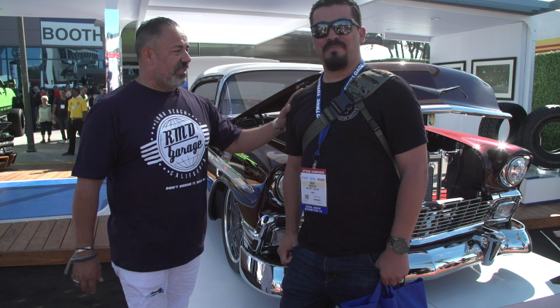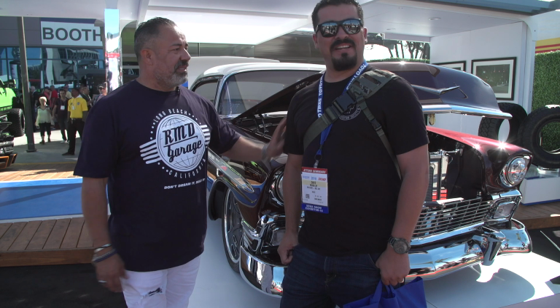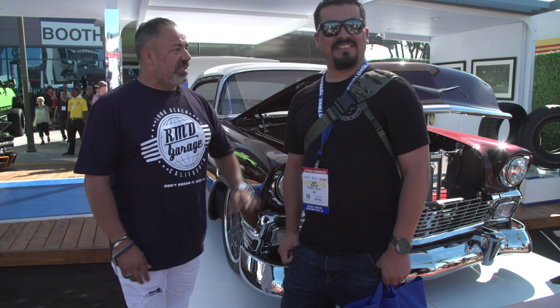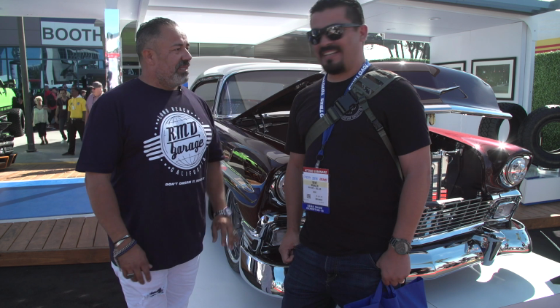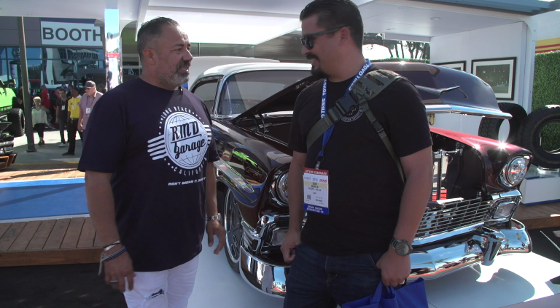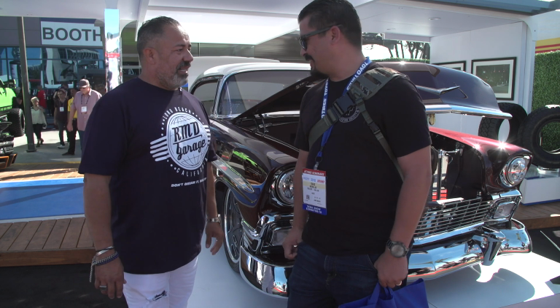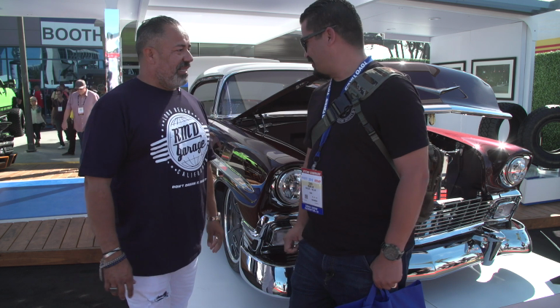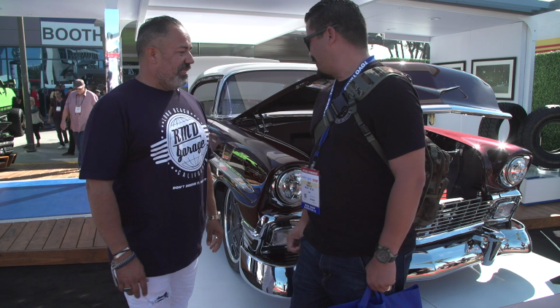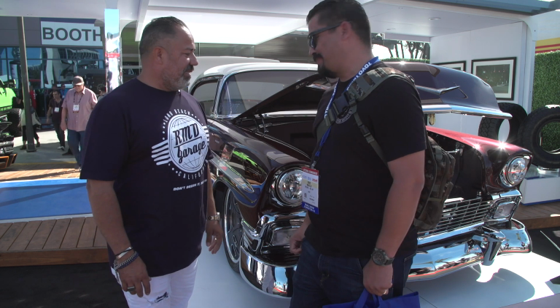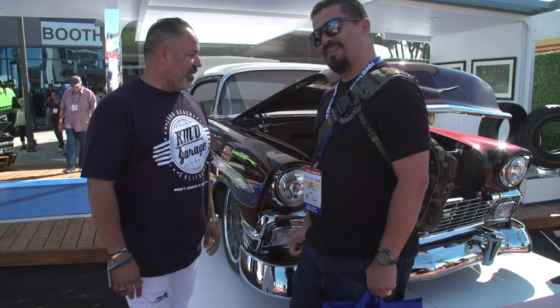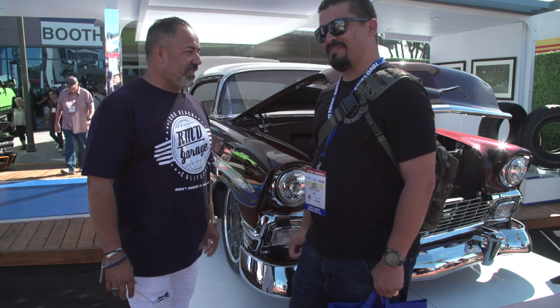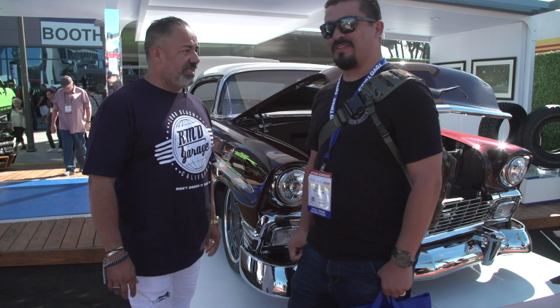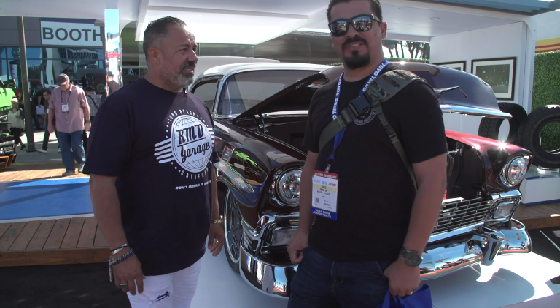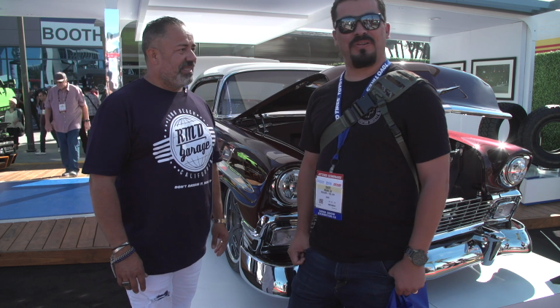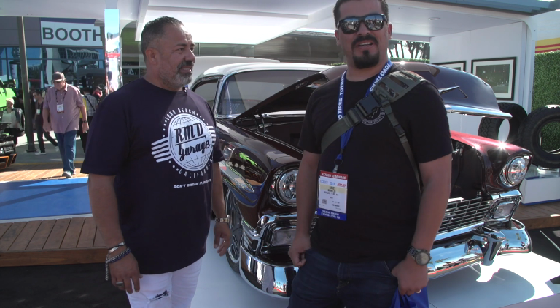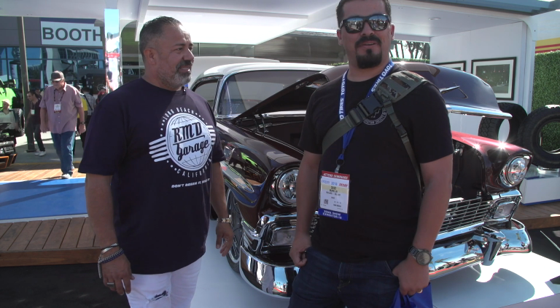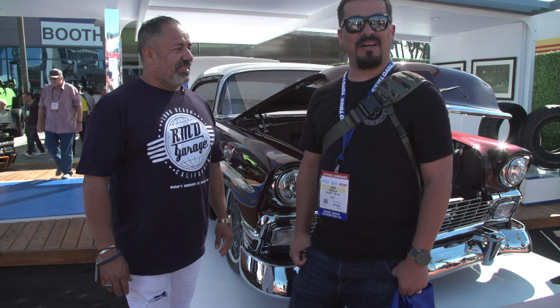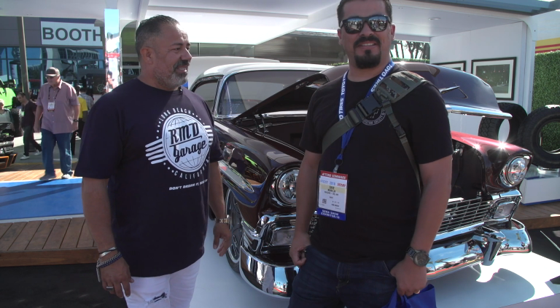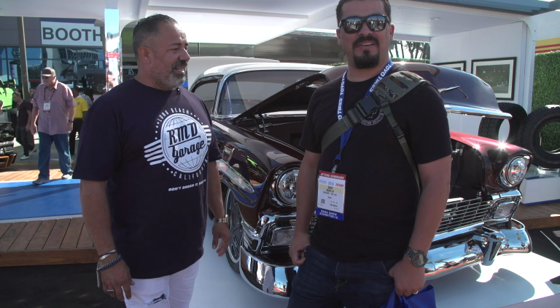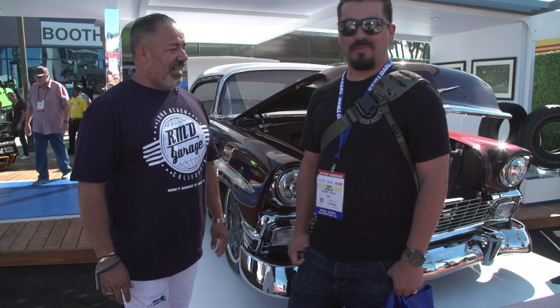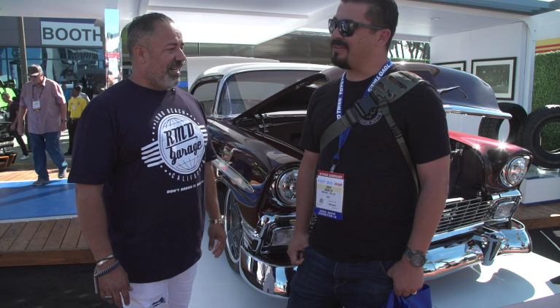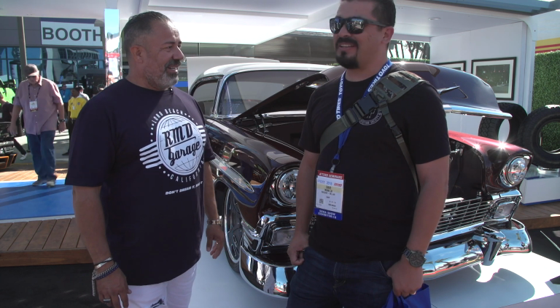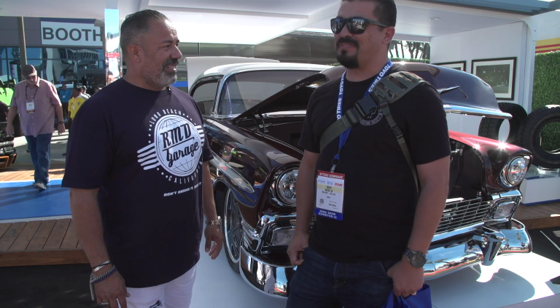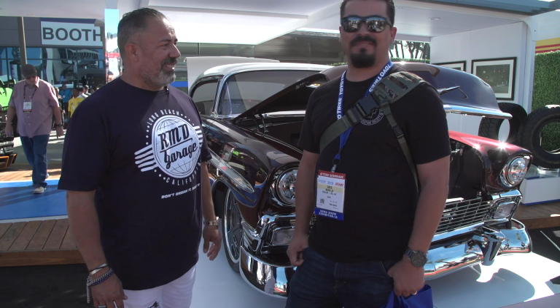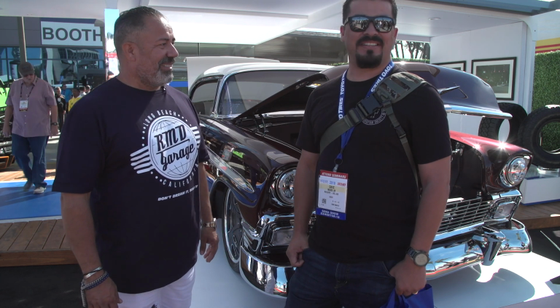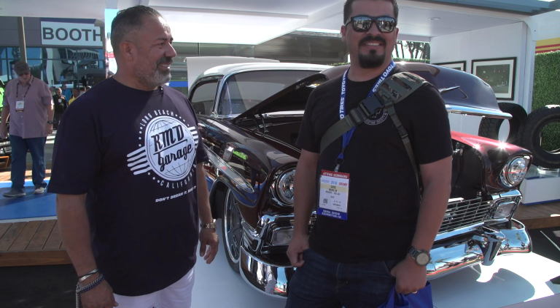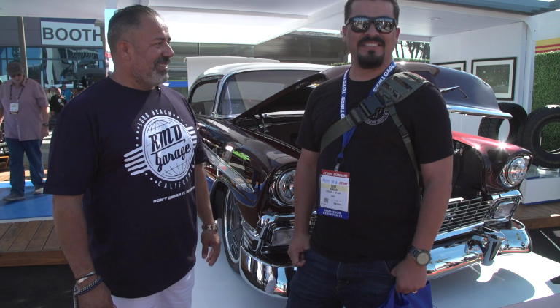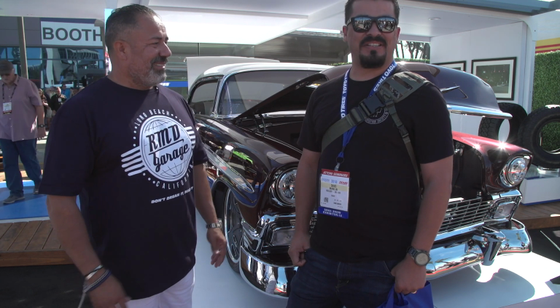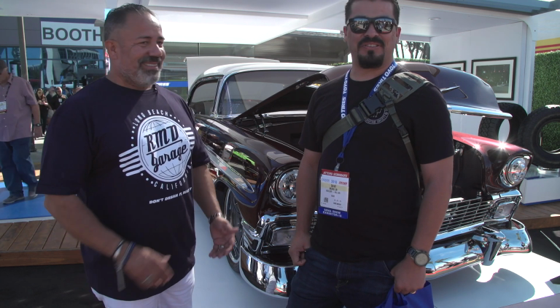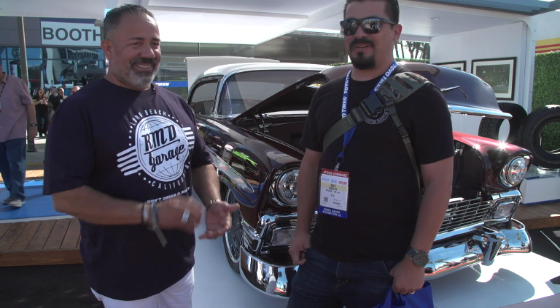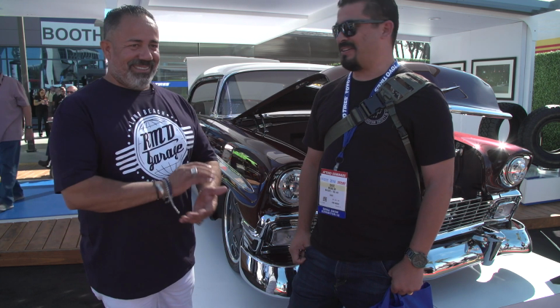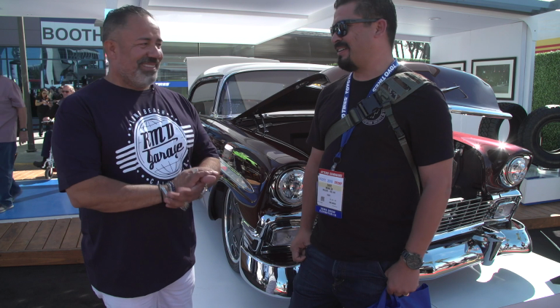Yeah, it's such a great build. We're so excited about it. I really loved it. Such a great car.